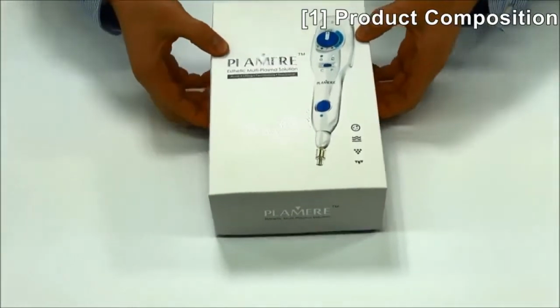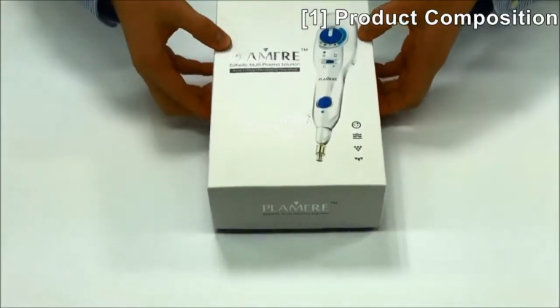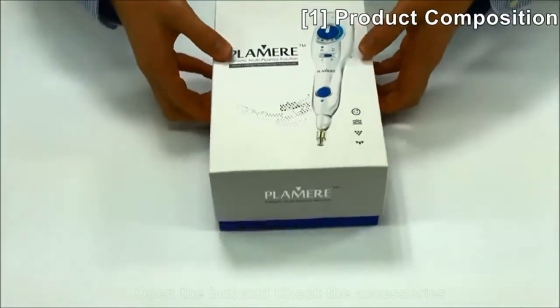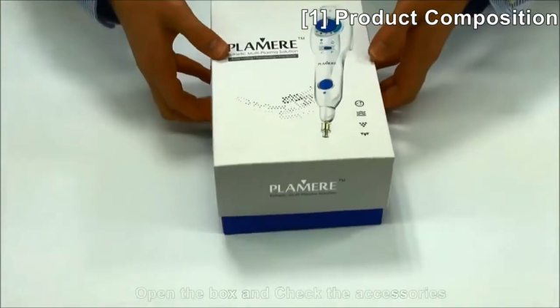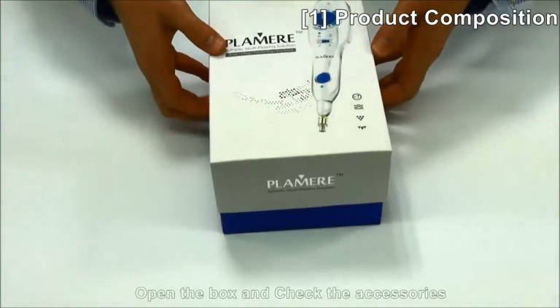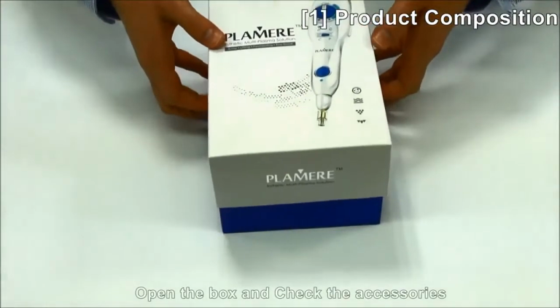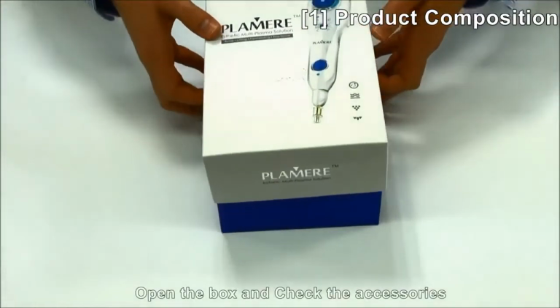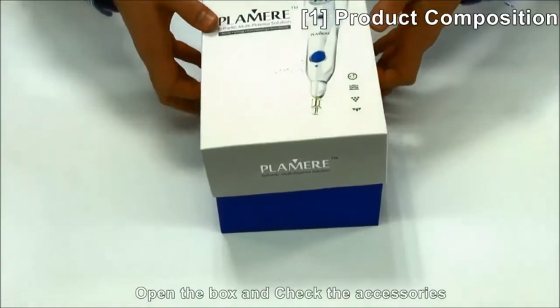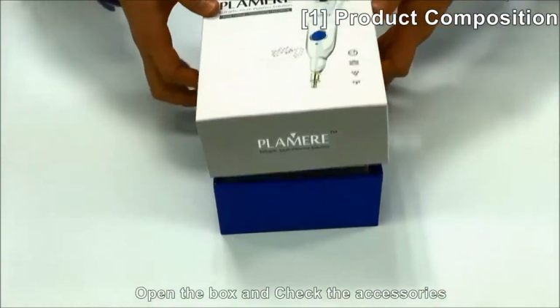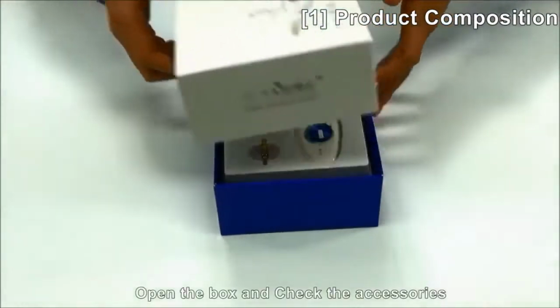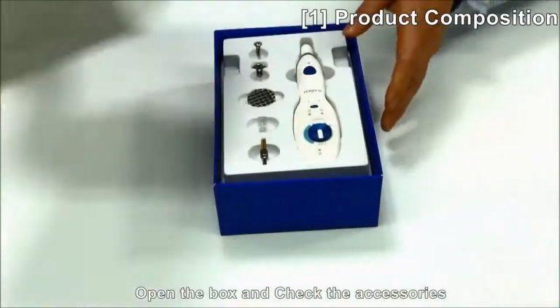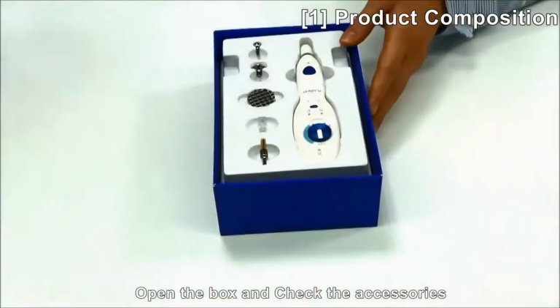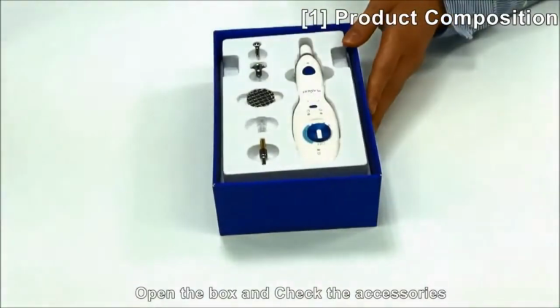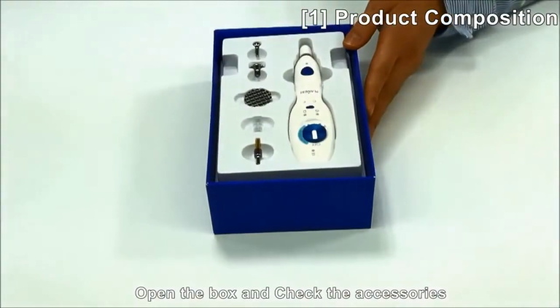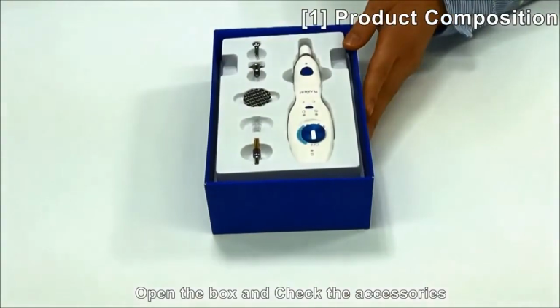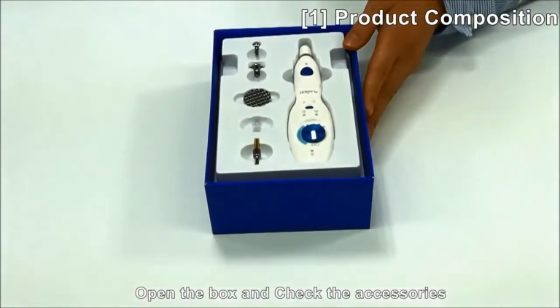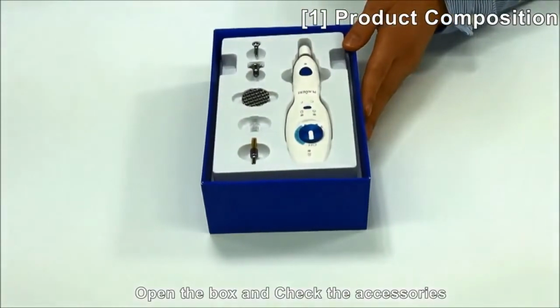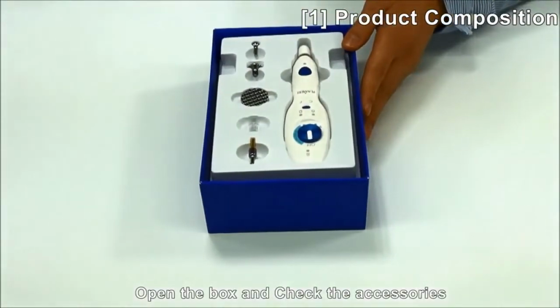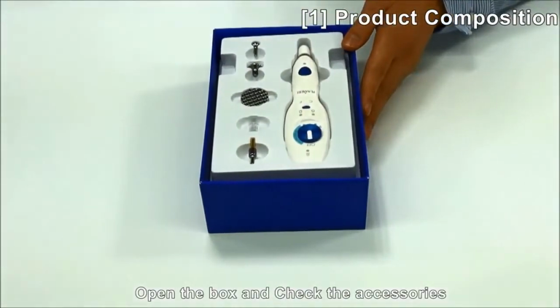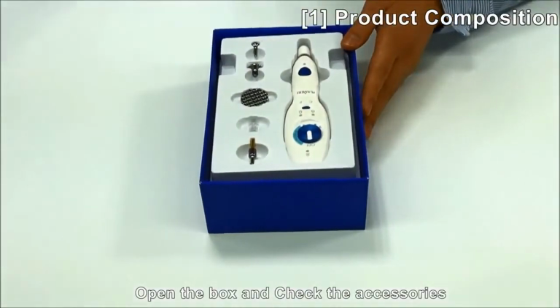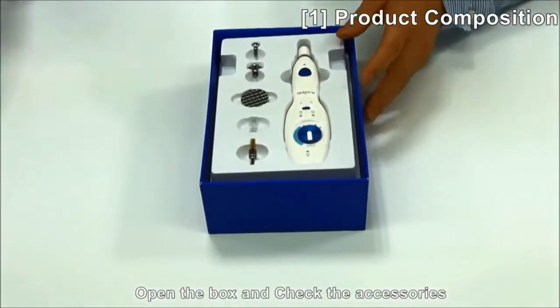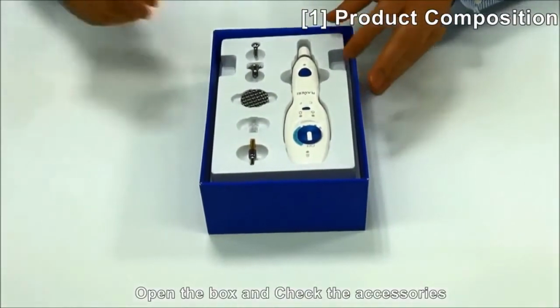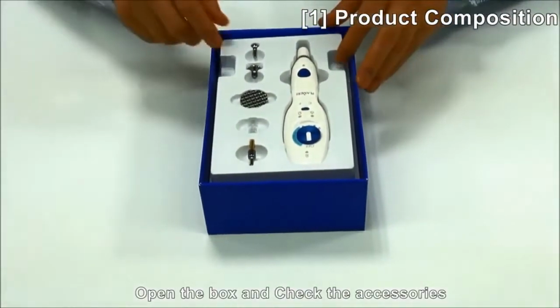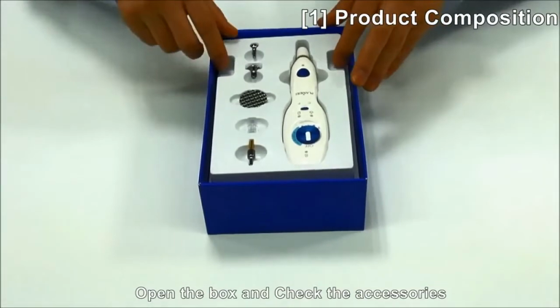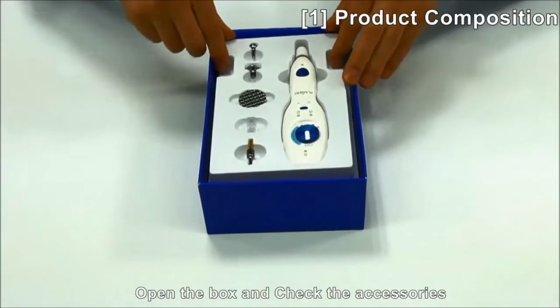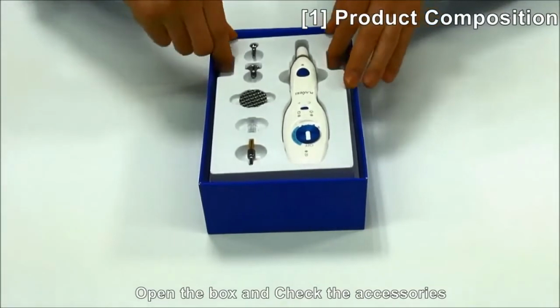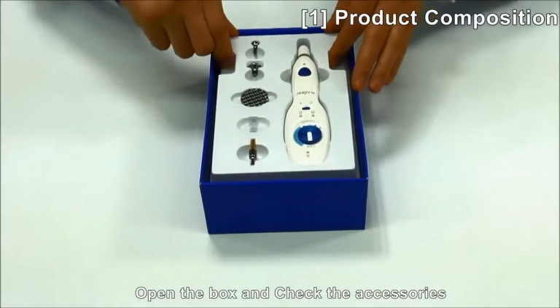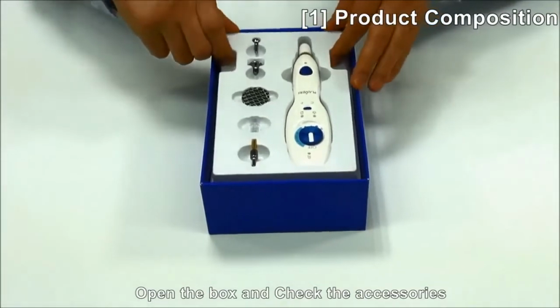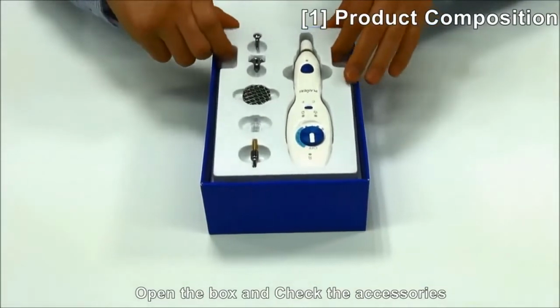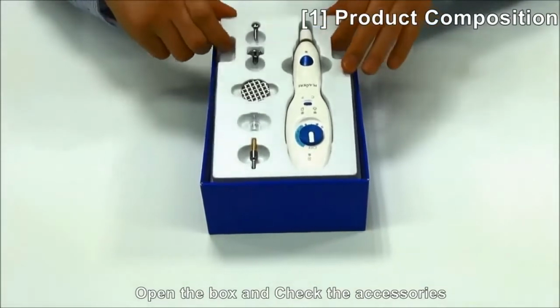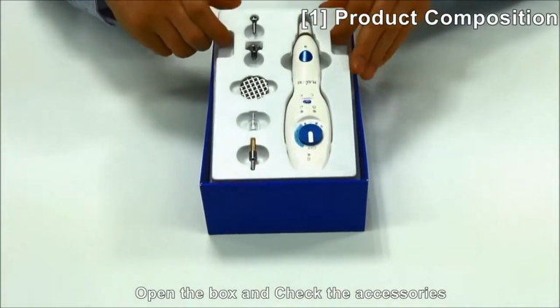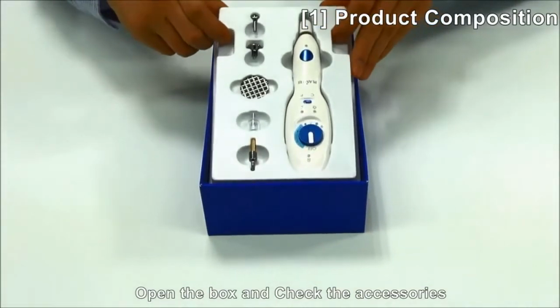Open the case. When you open the case, you can see the components inside.